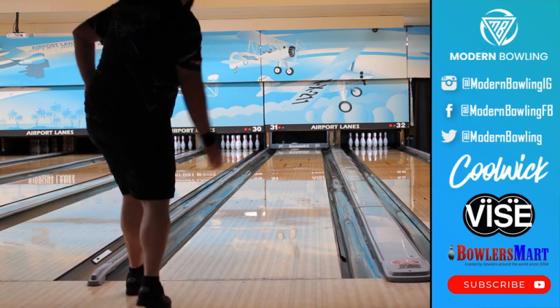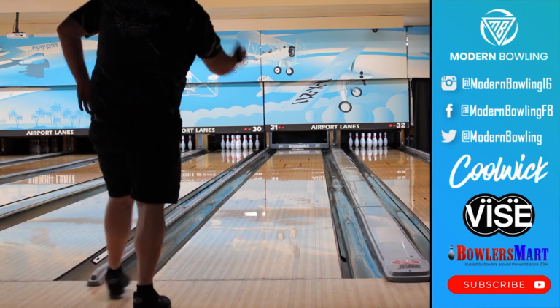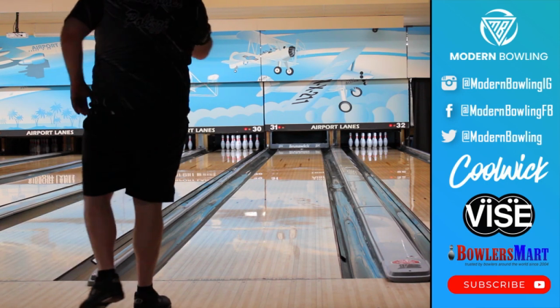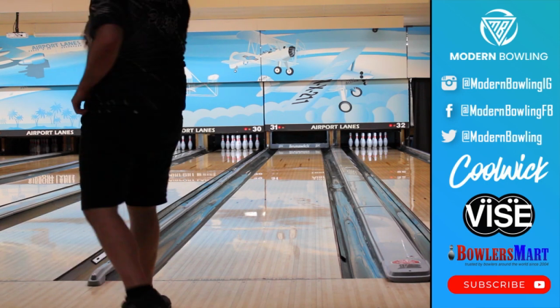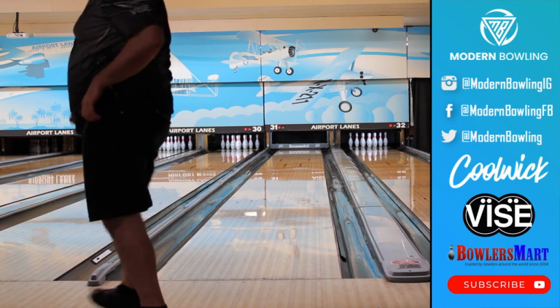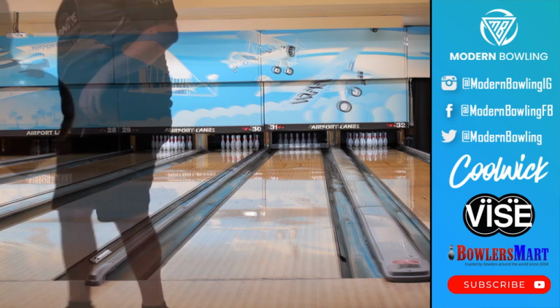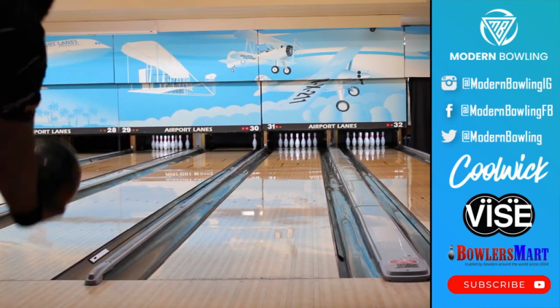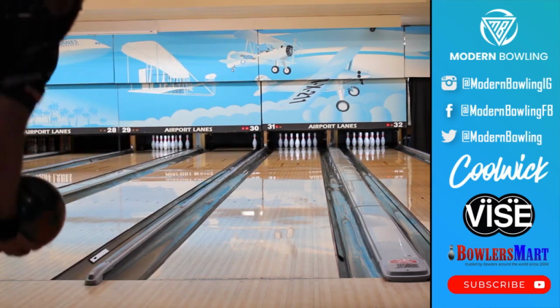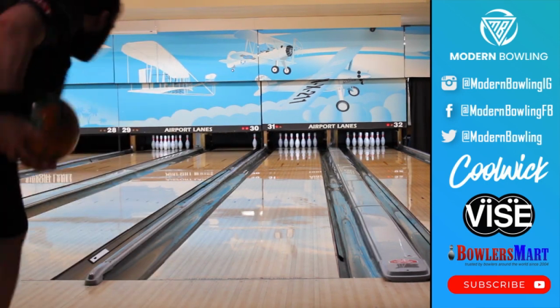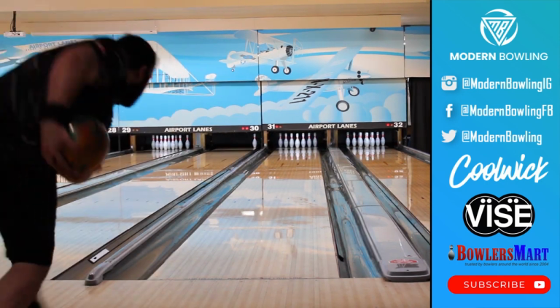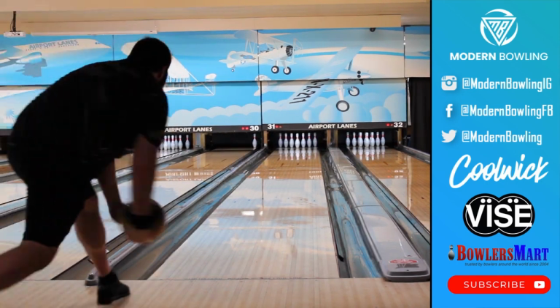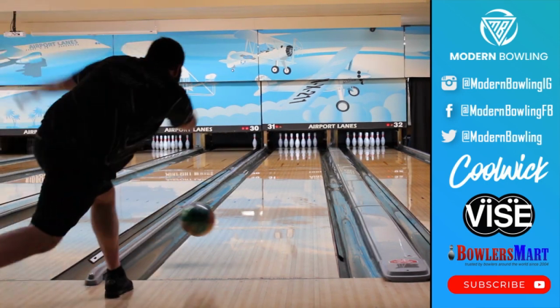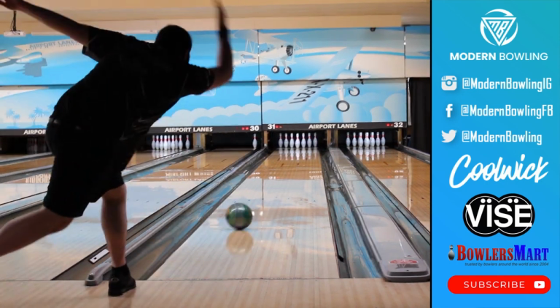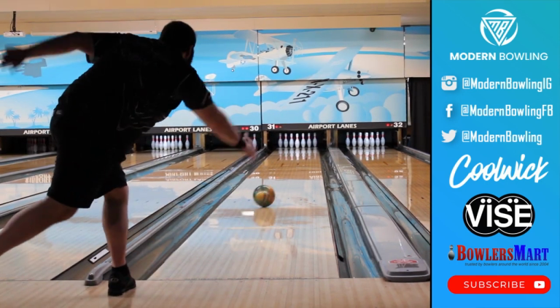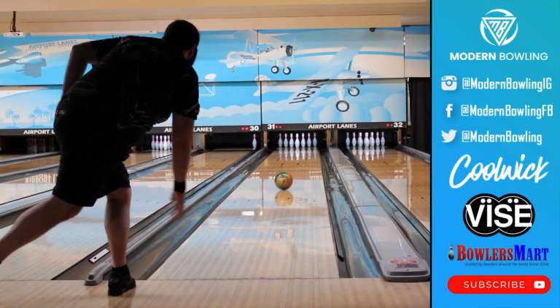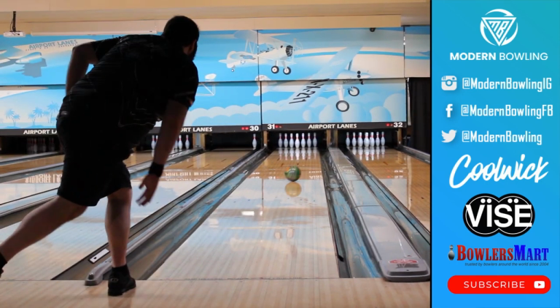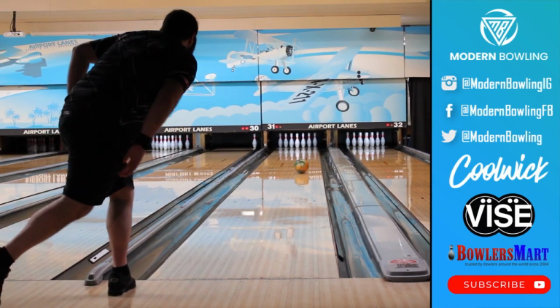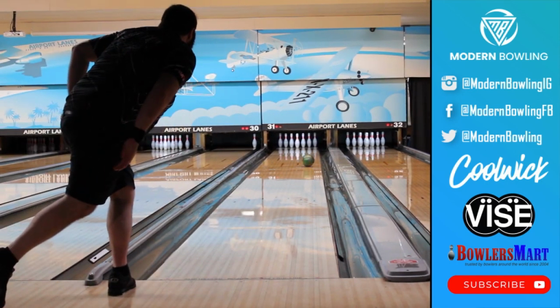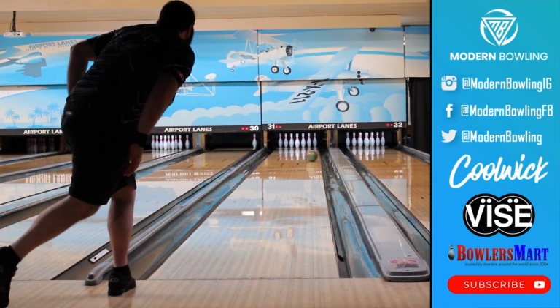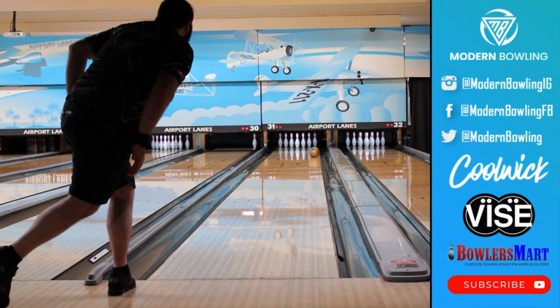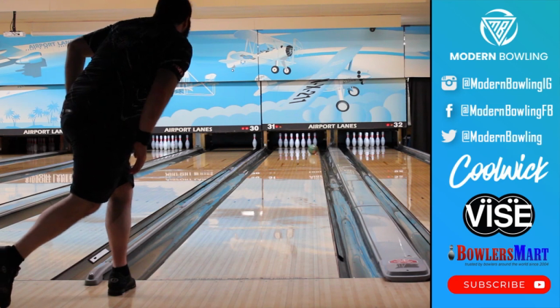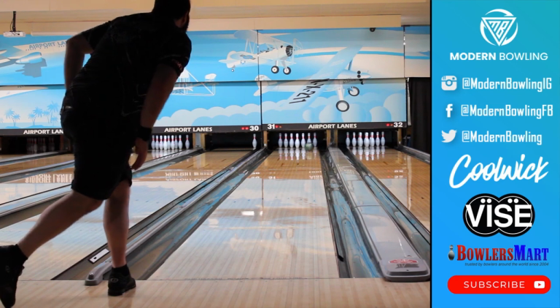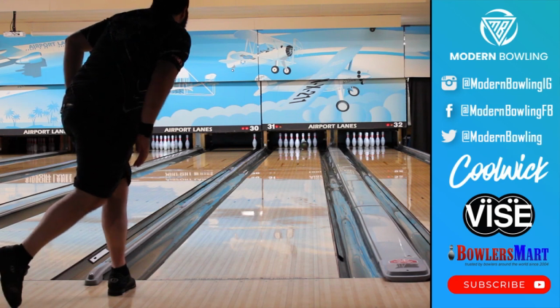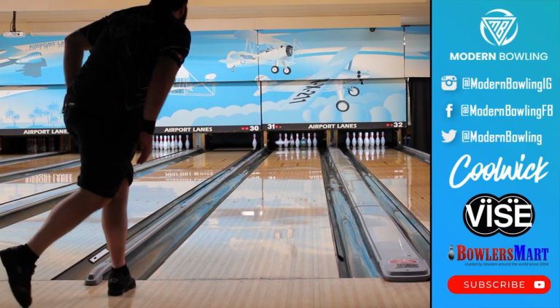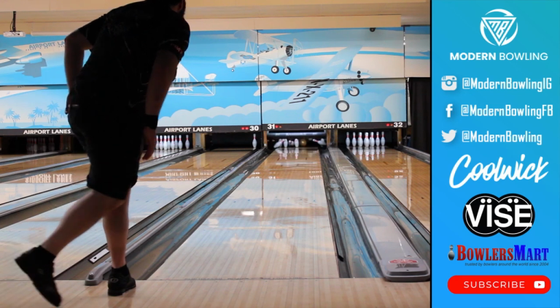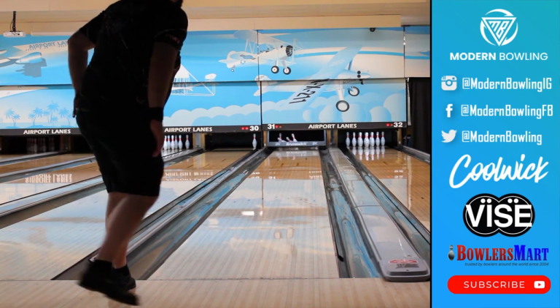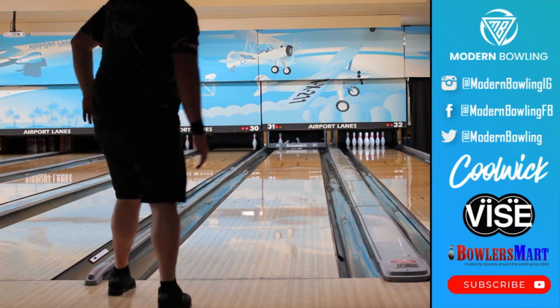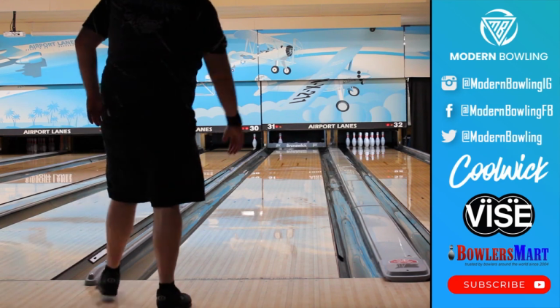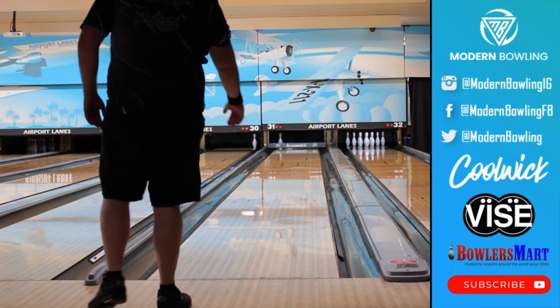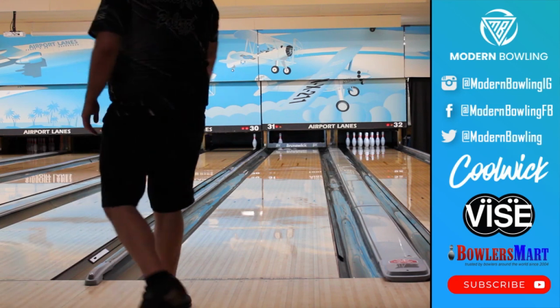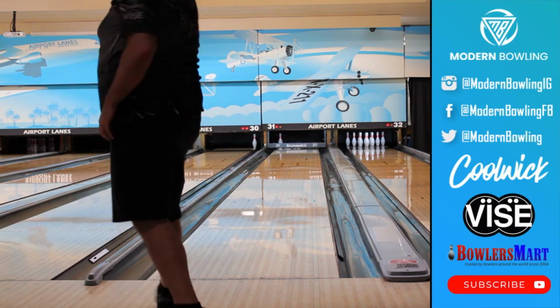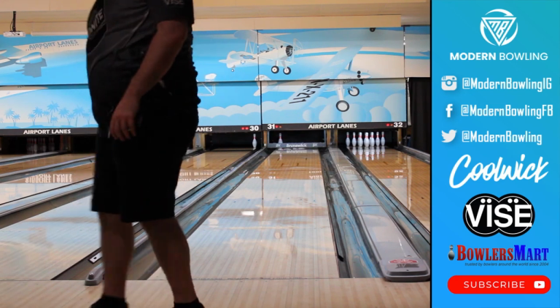This ball will definitely come into play later in league and tournaments when the lanes are starting to hook. That is all for us on the new Captivate from DV8 — thank you all so much for tuning in and we will see you in the next video.